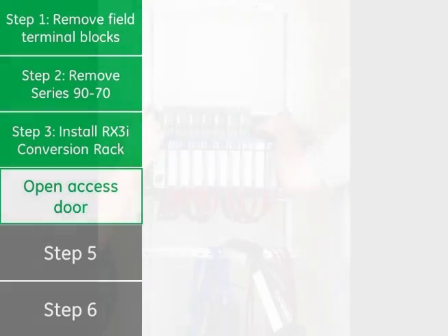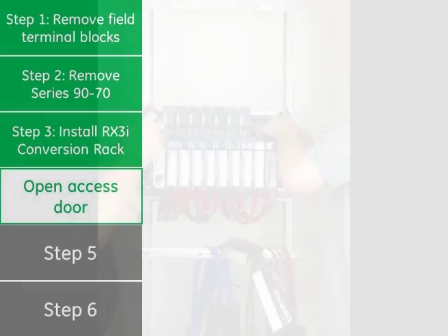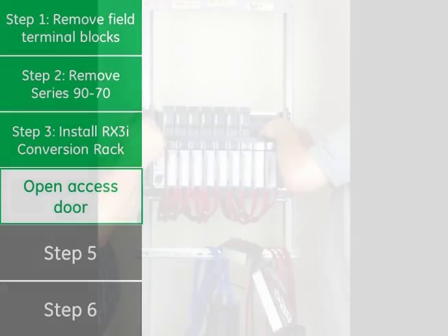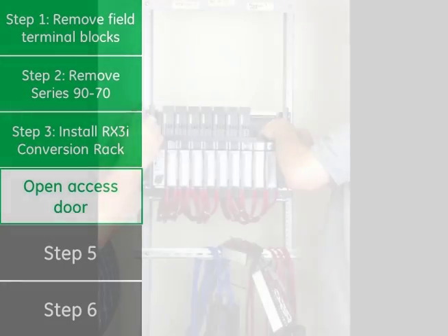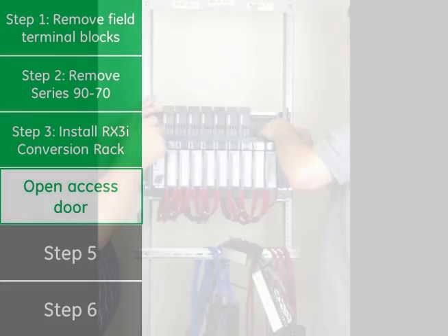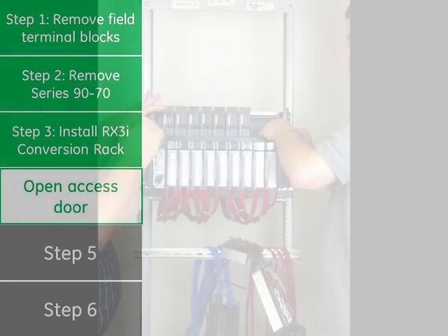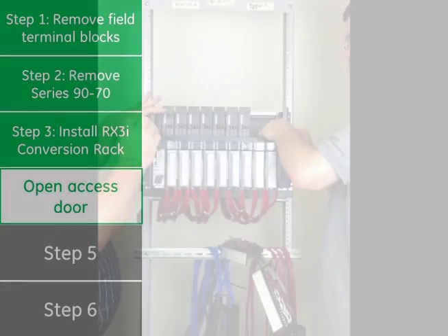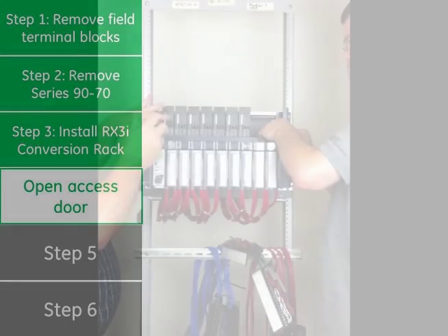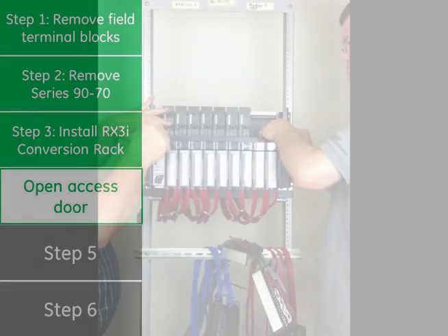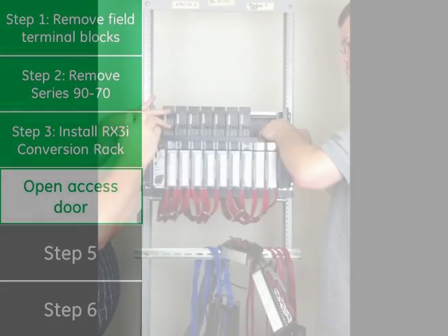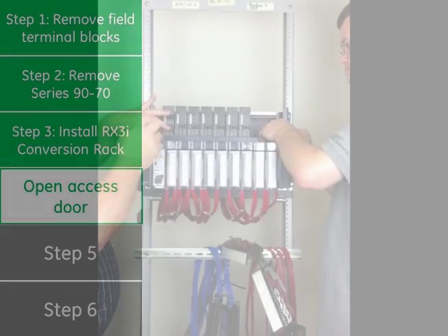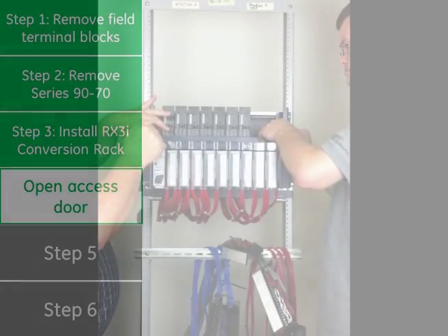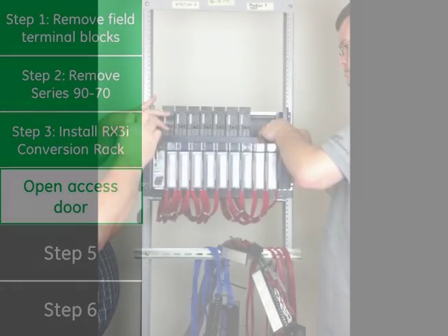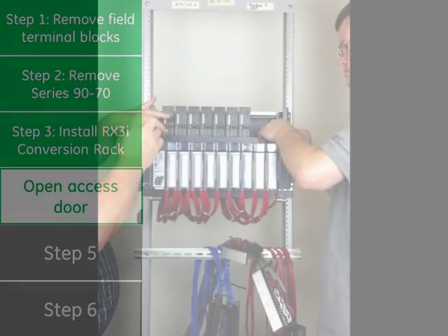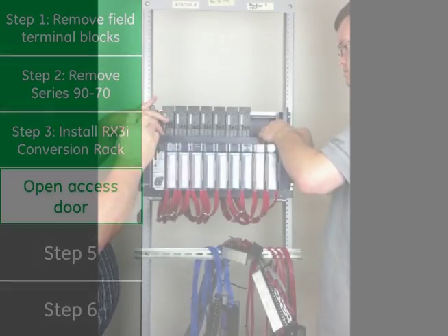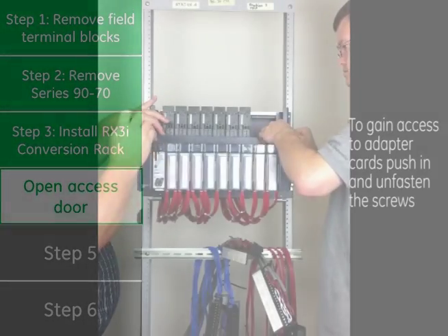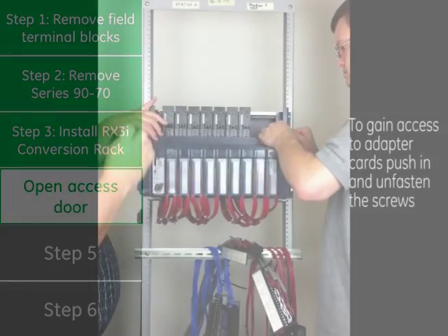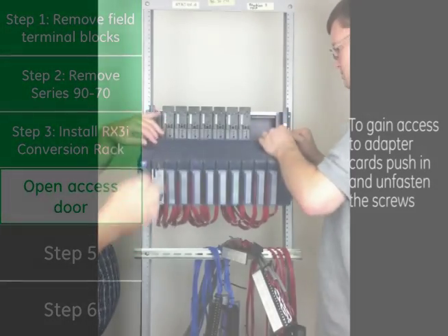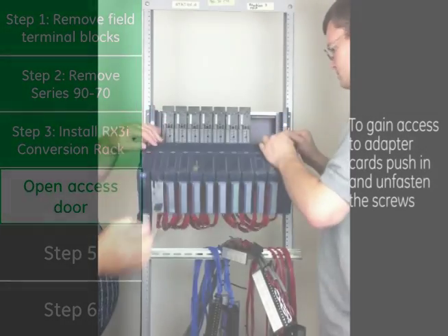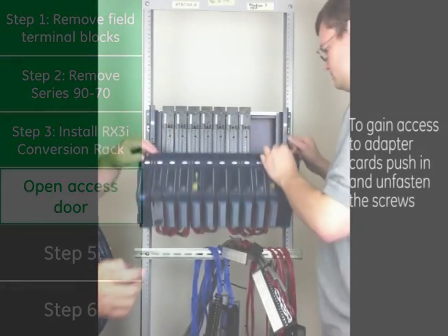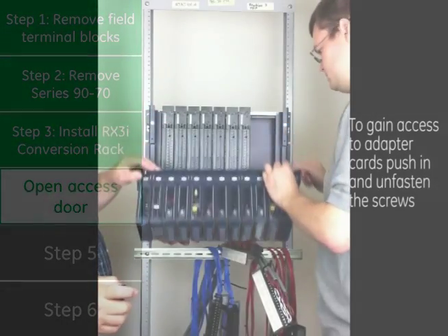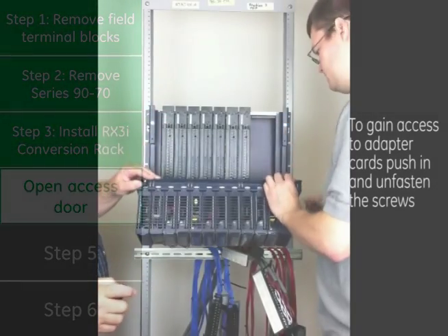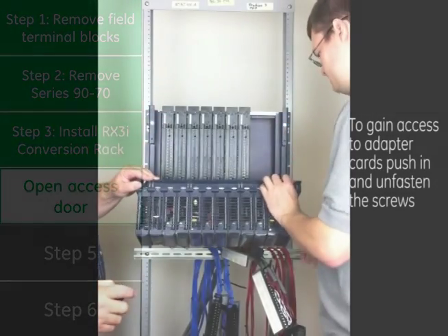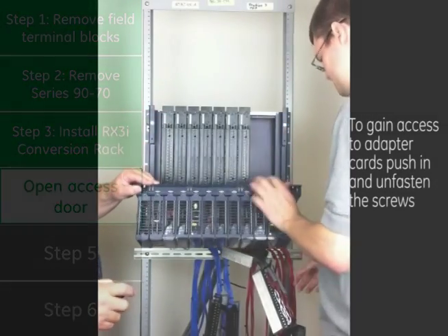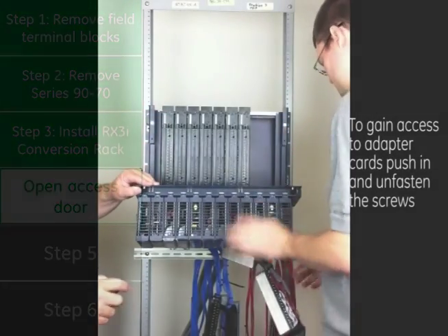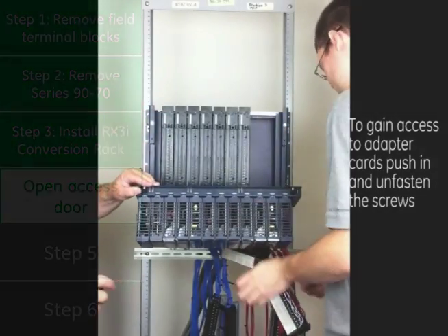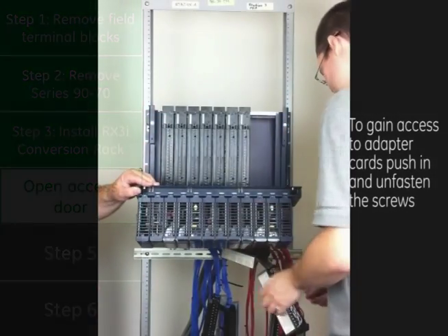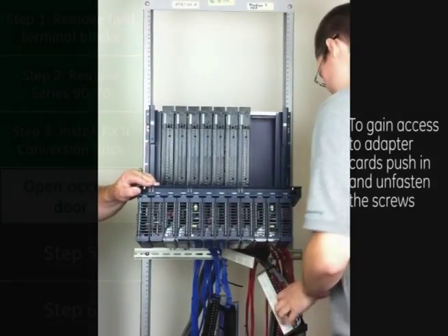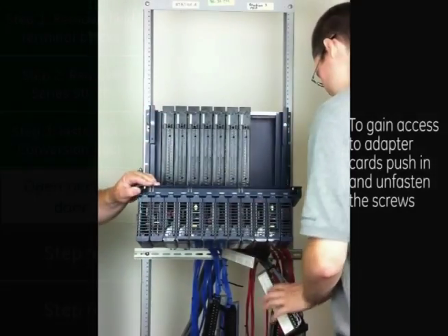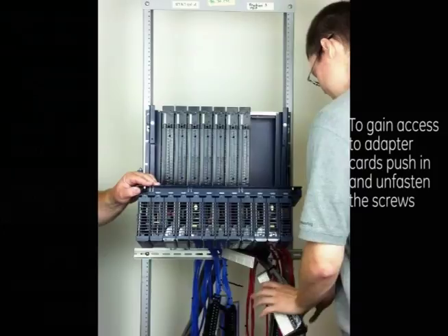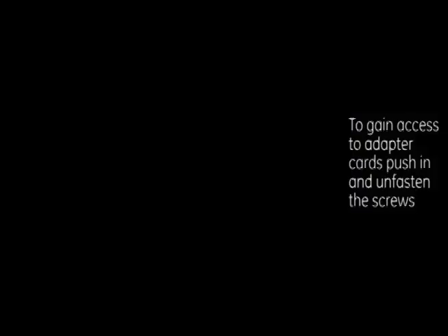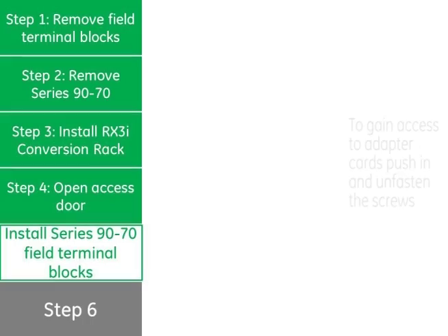Step 4: Open the access door. To gain access to the adapter cards, push in and unfasten the screws.